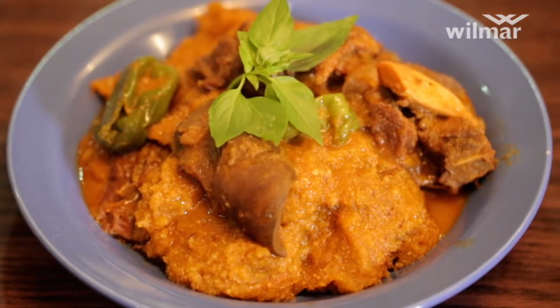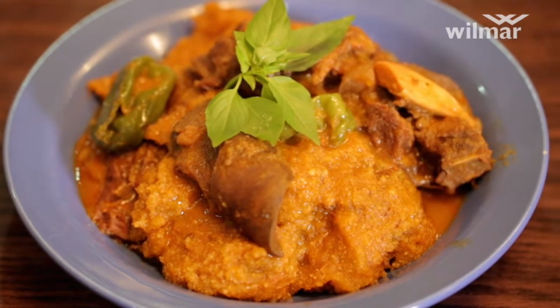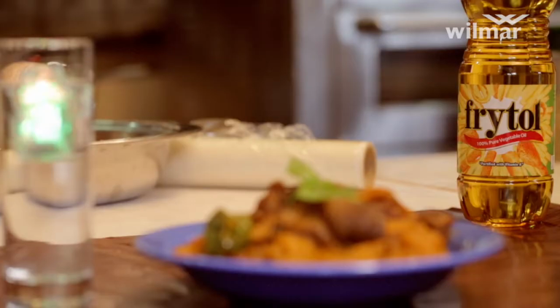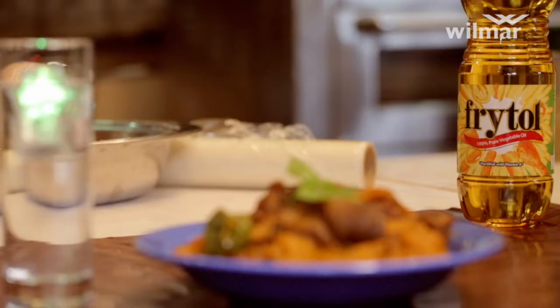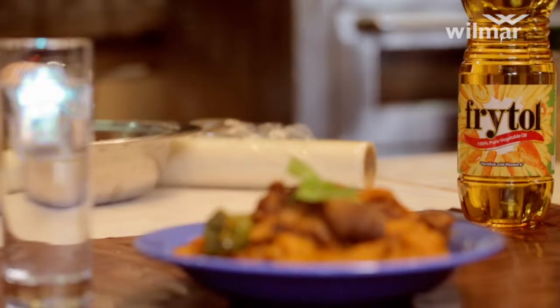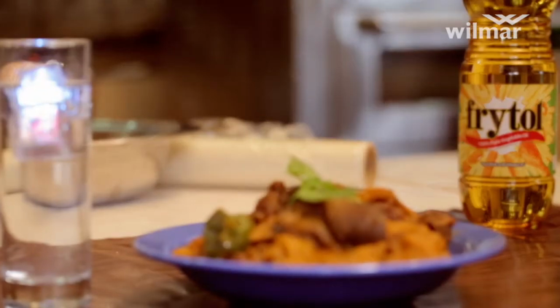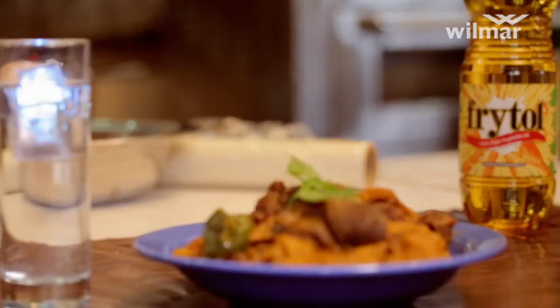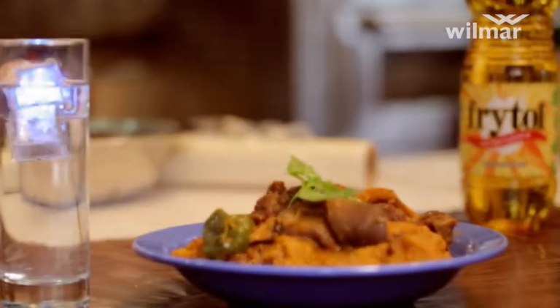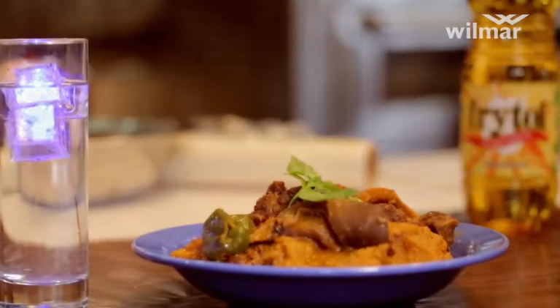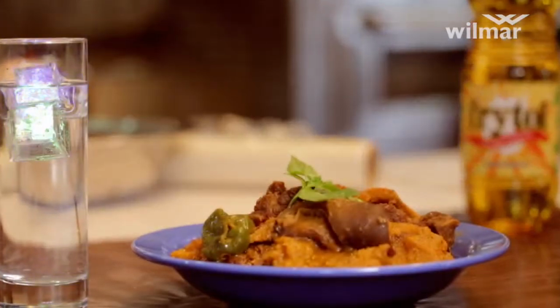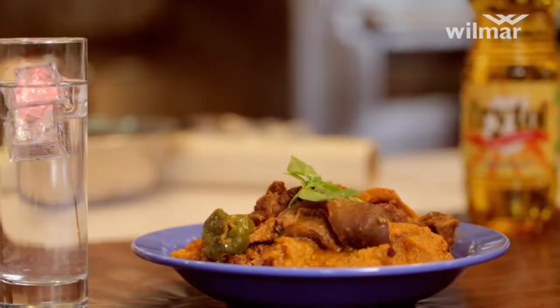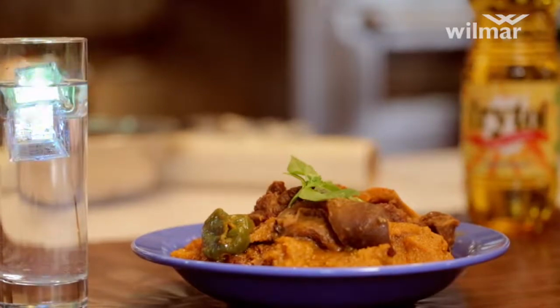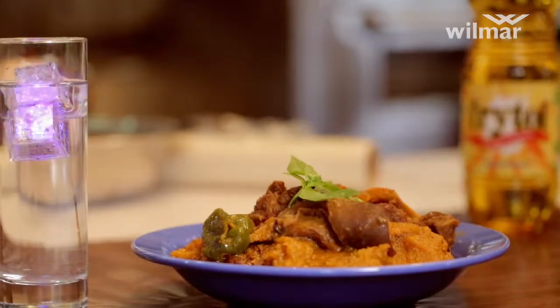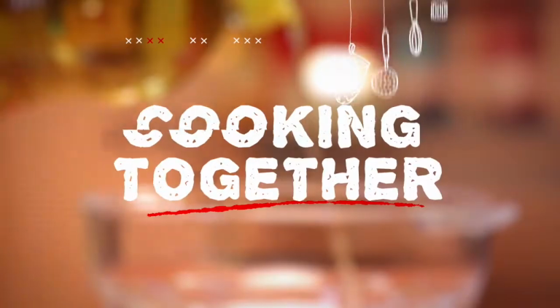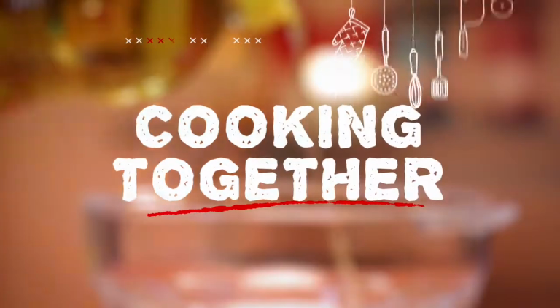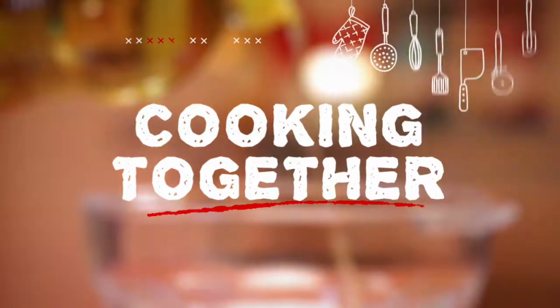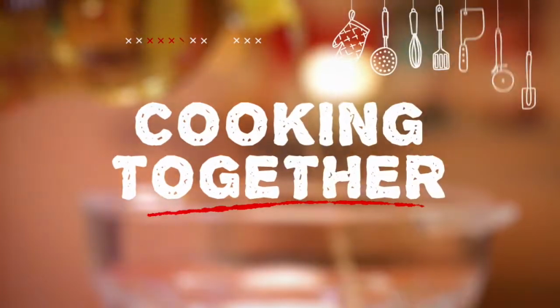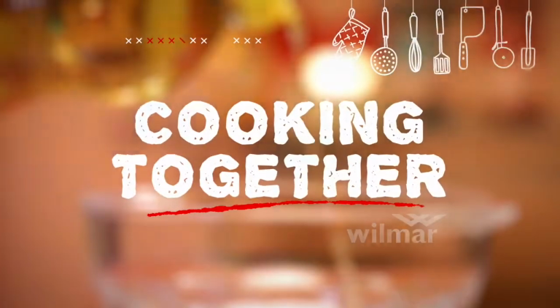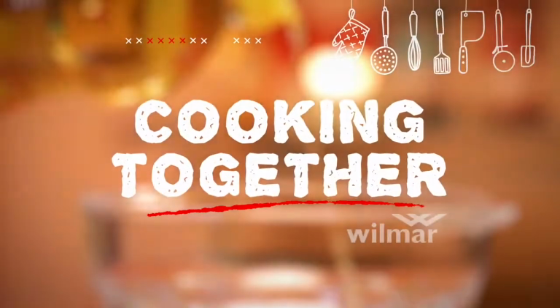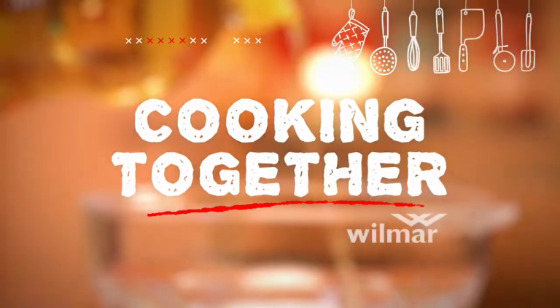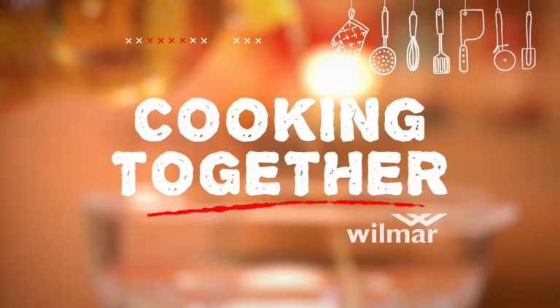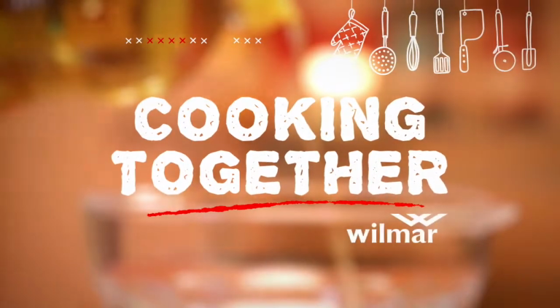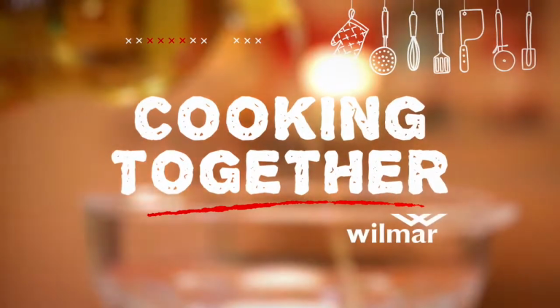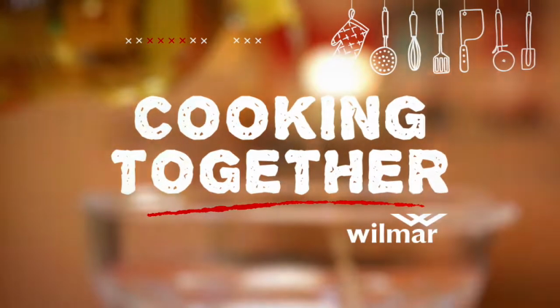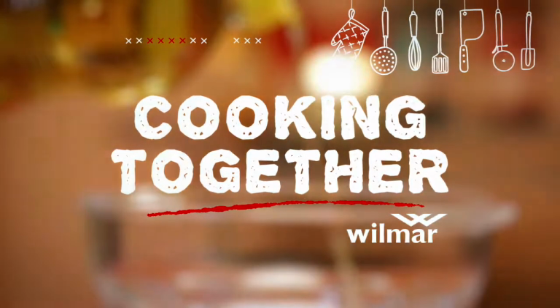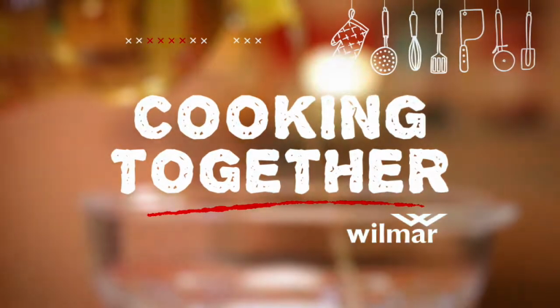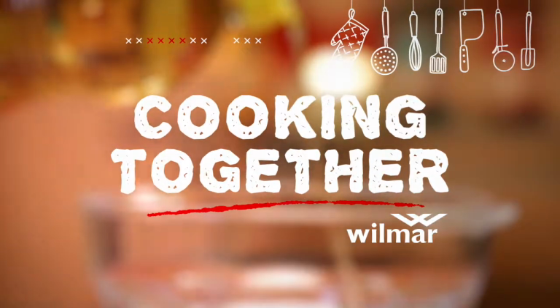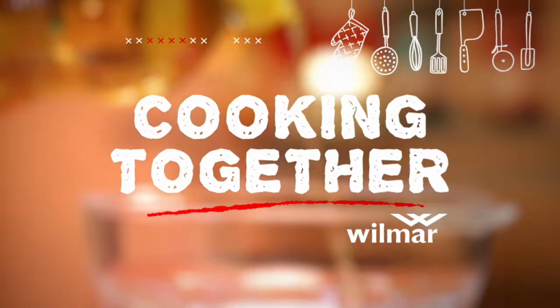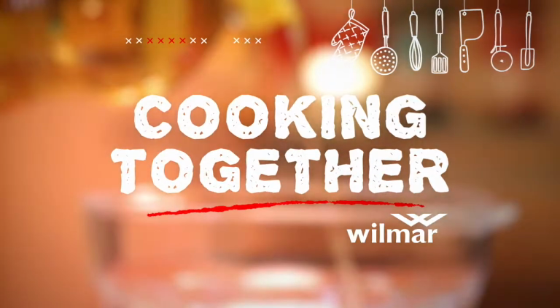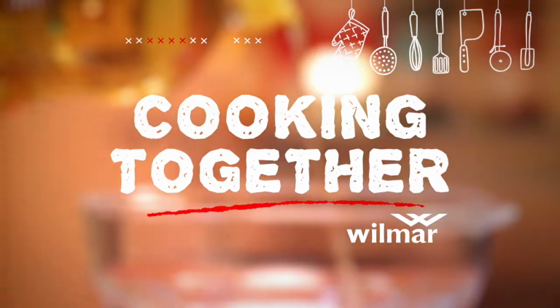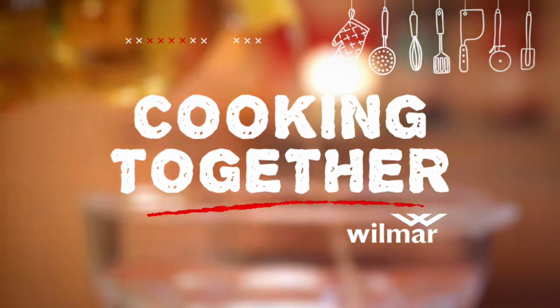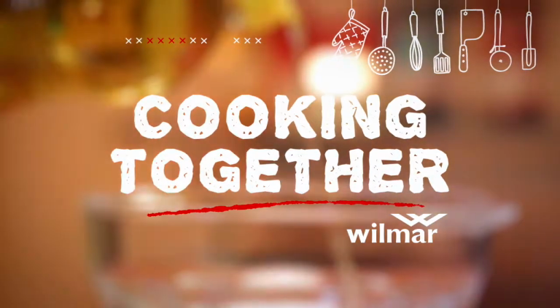This has been Cooking Together by Wilma. See you soon with another exciting recipe. Bye-bye.